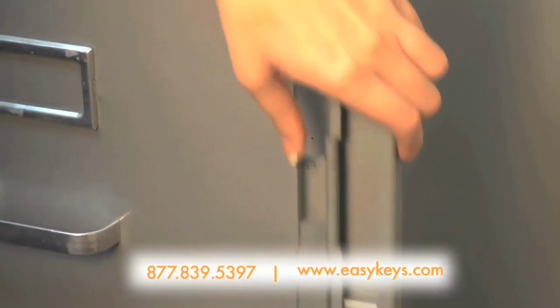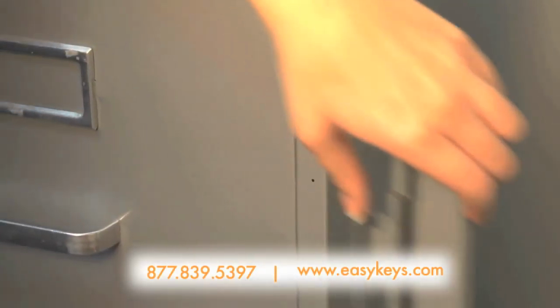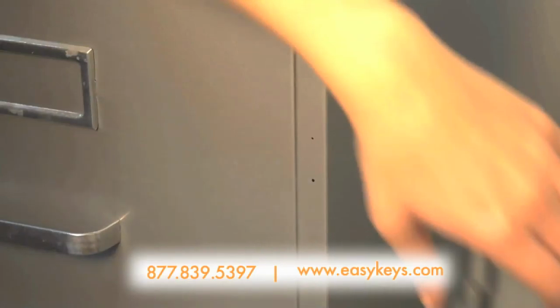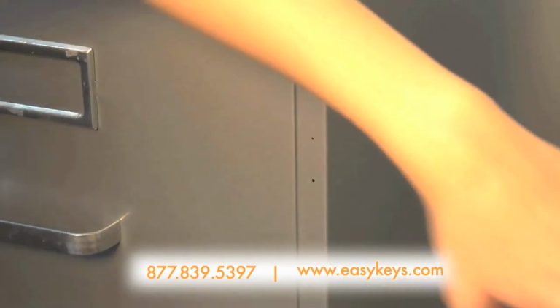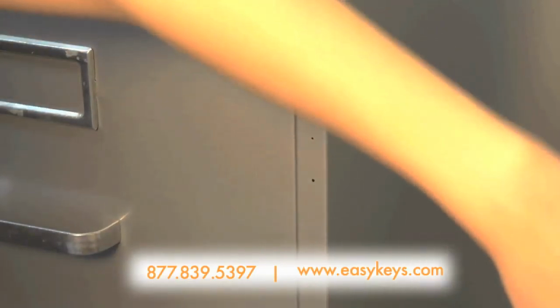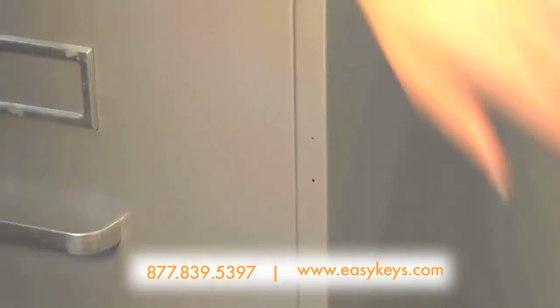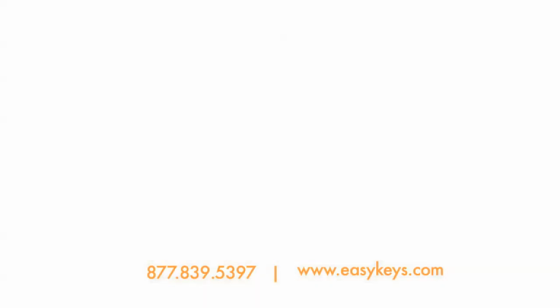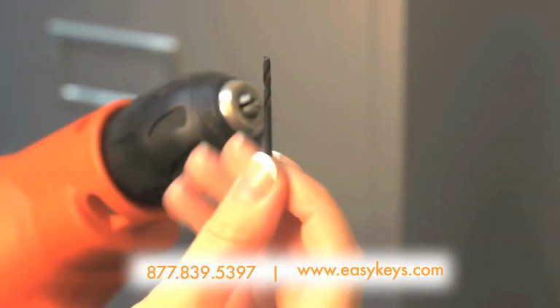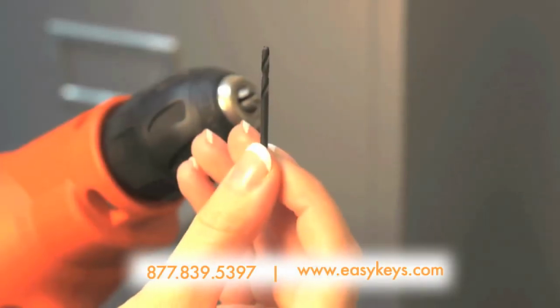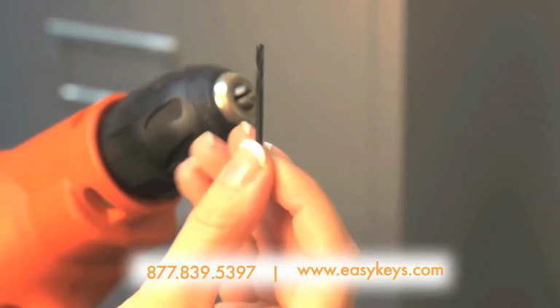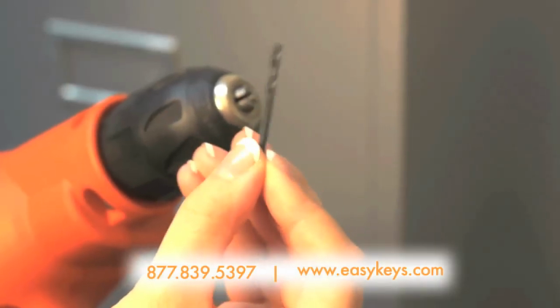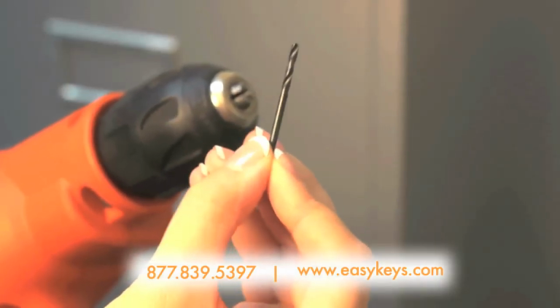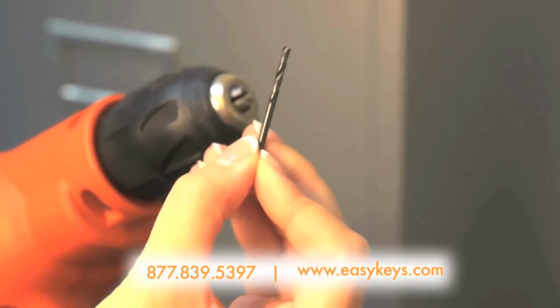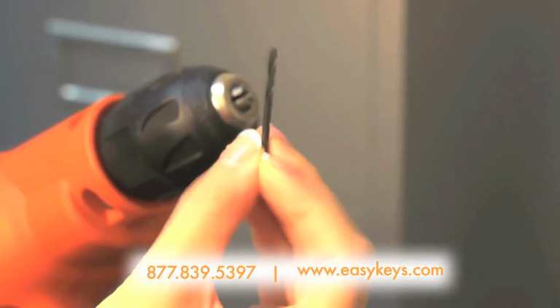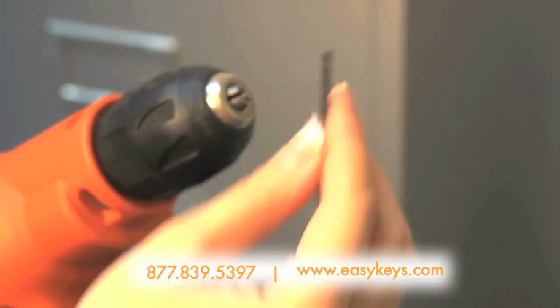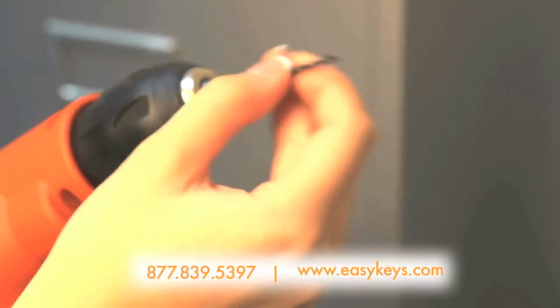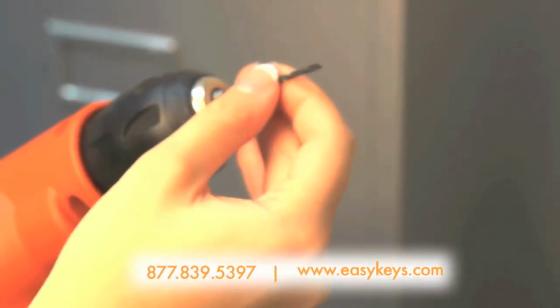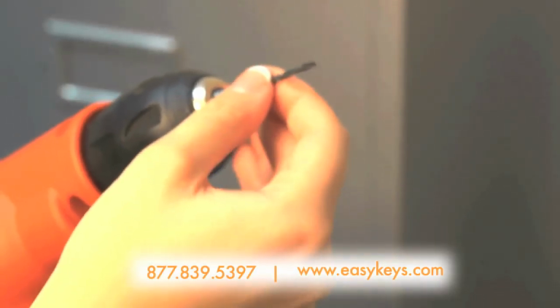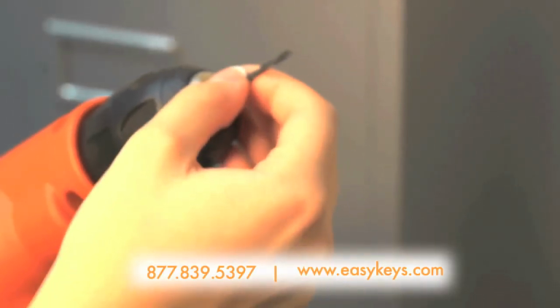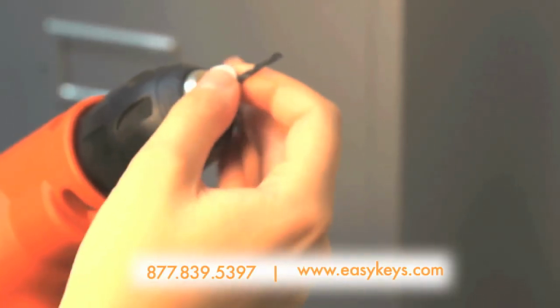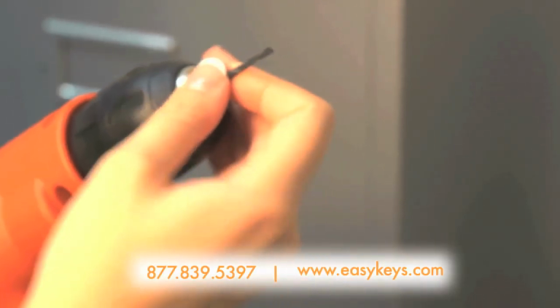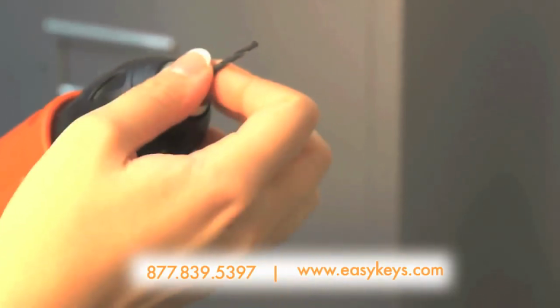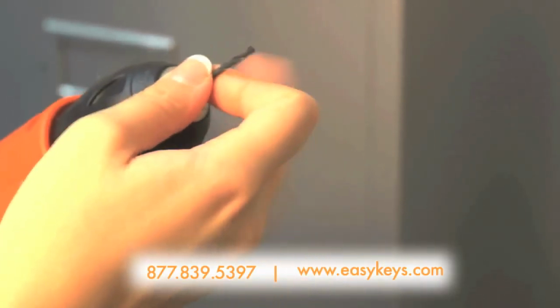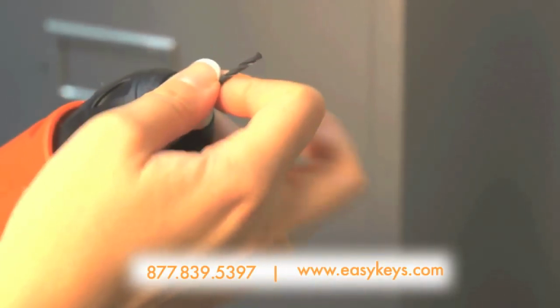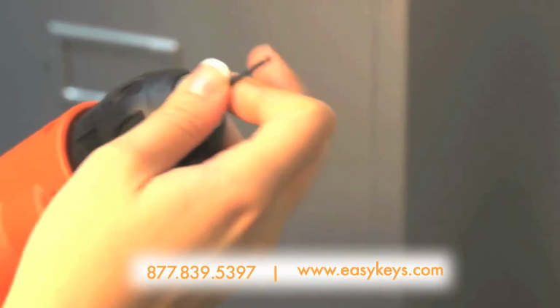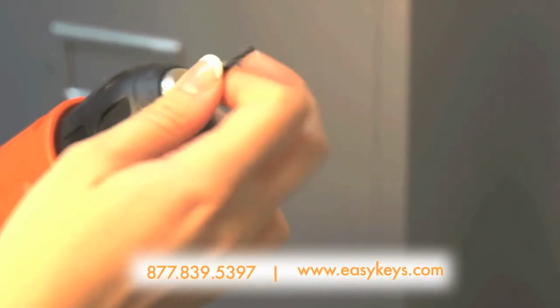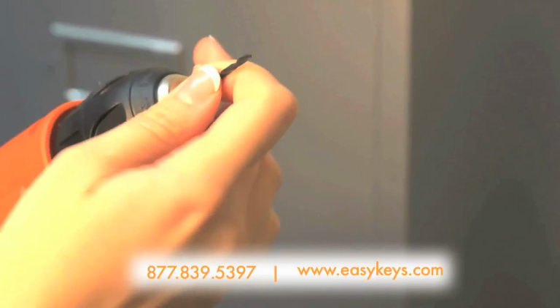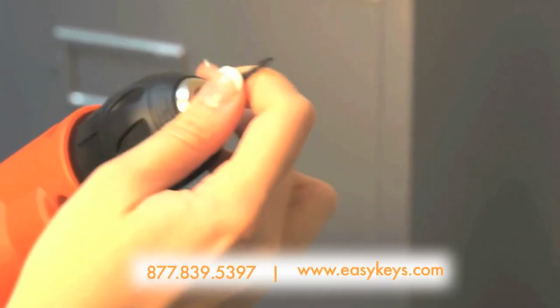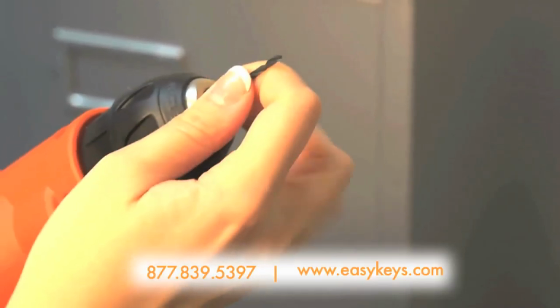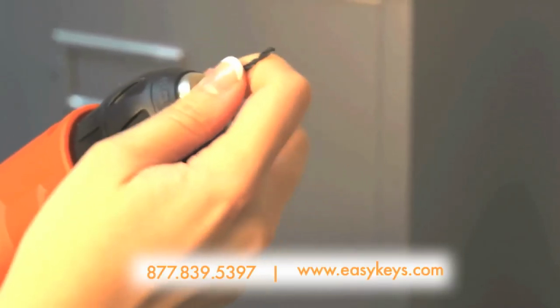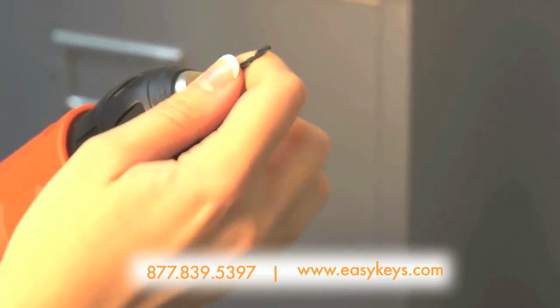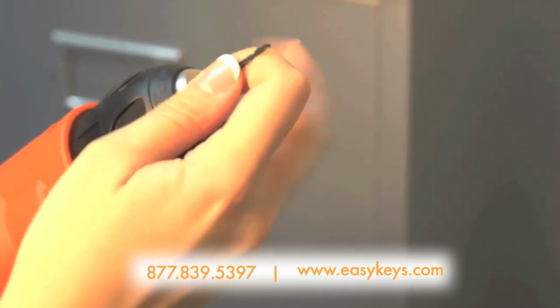After that, take the drill bit that we sent with the bar and put it into the power drill and drill holes where you drew your dots.